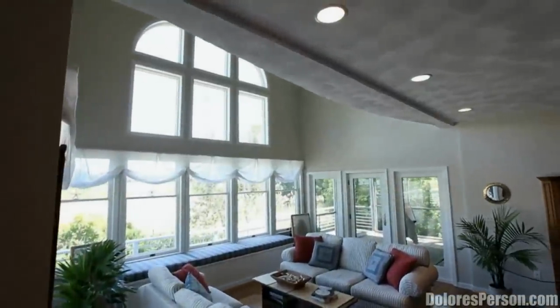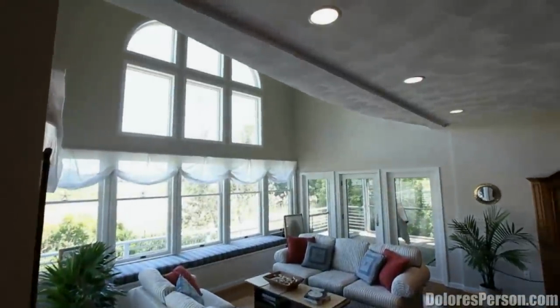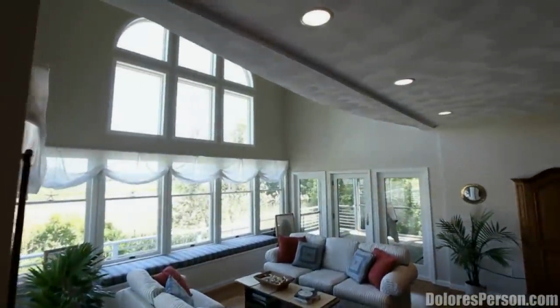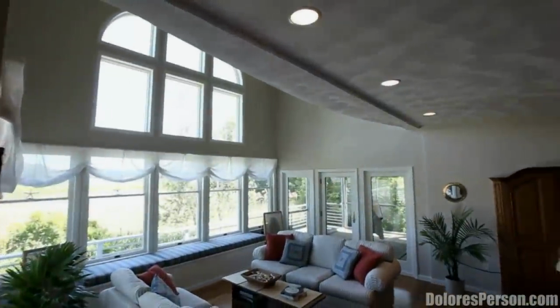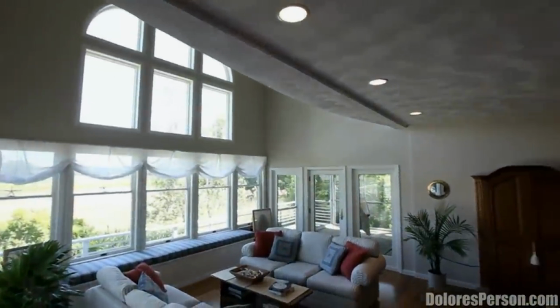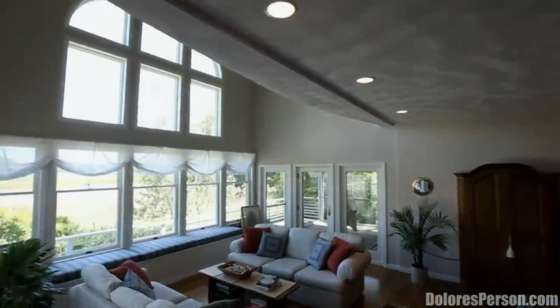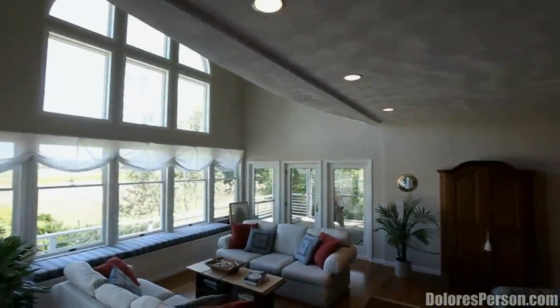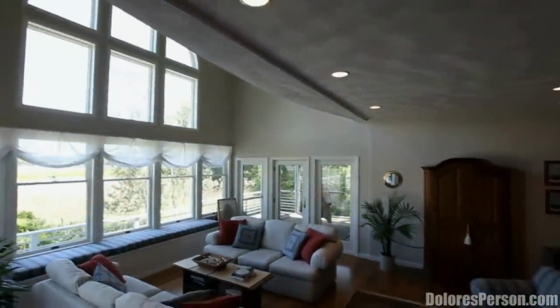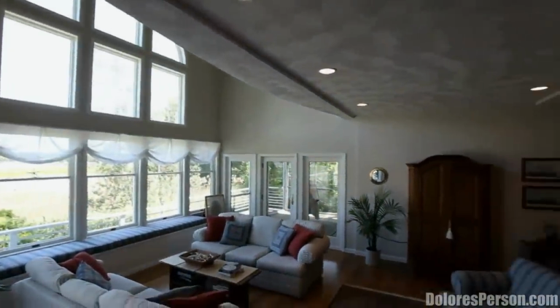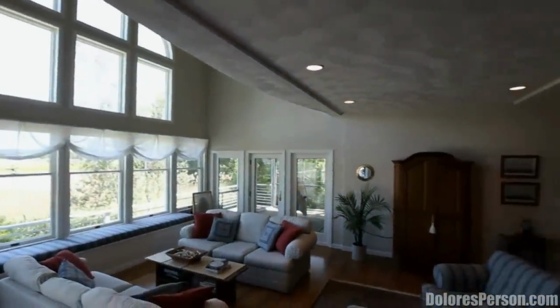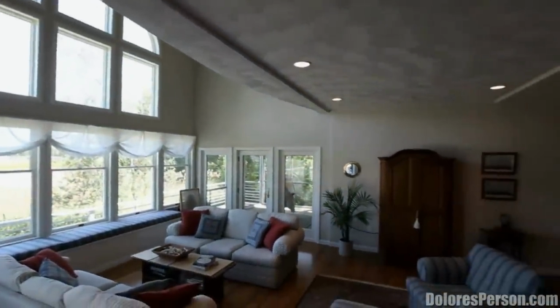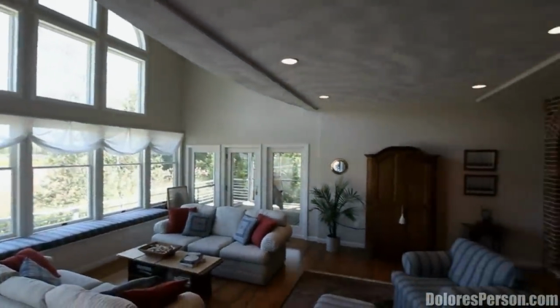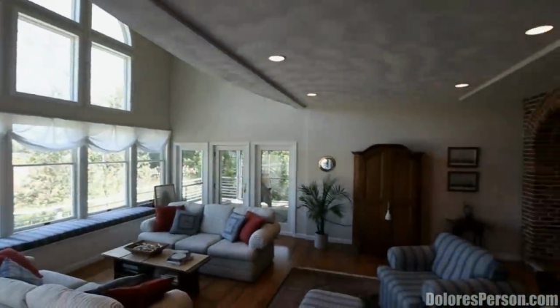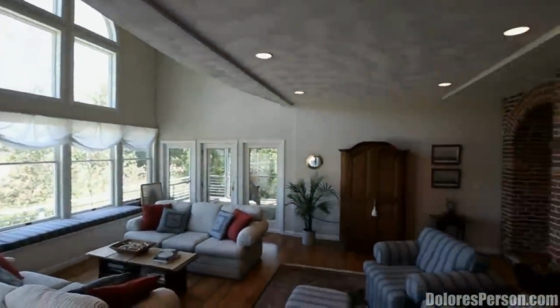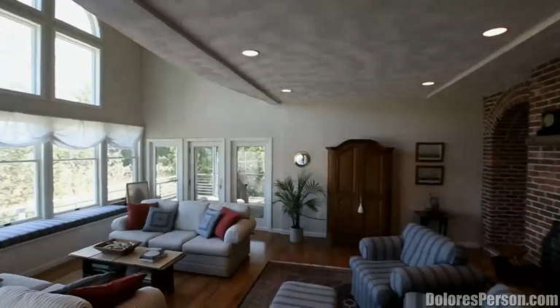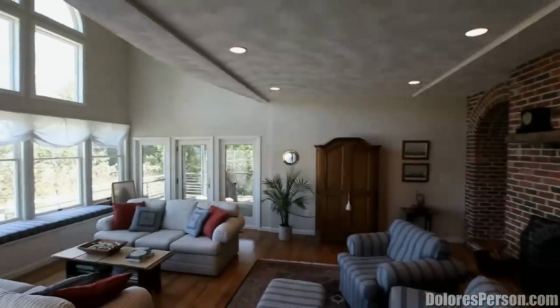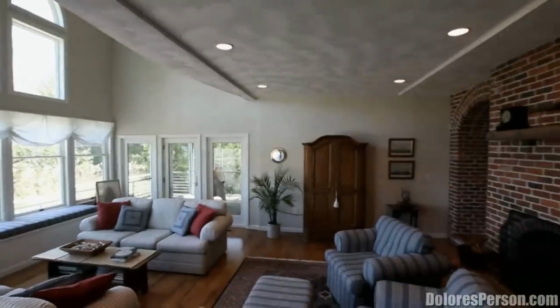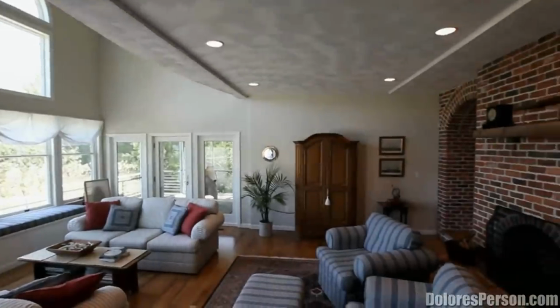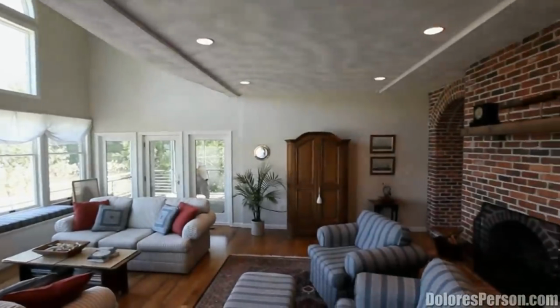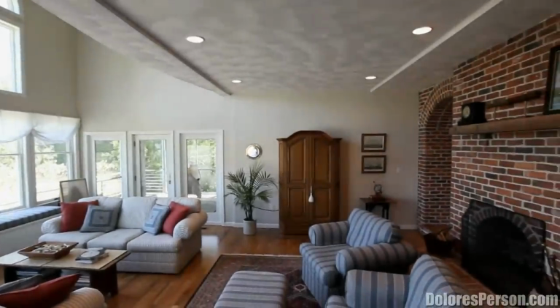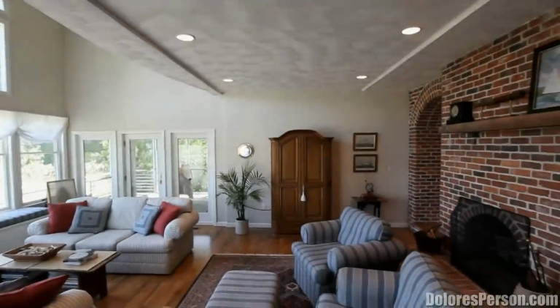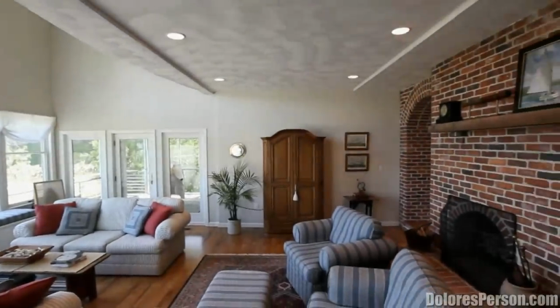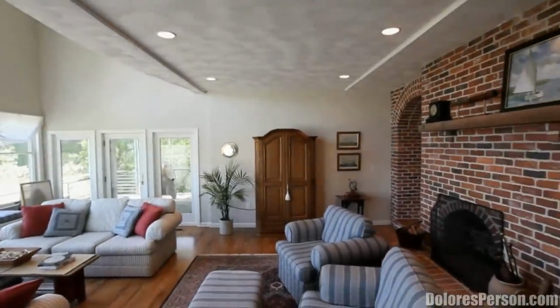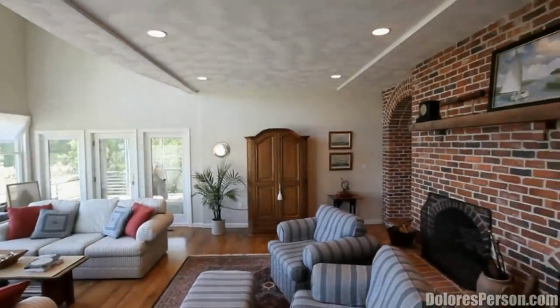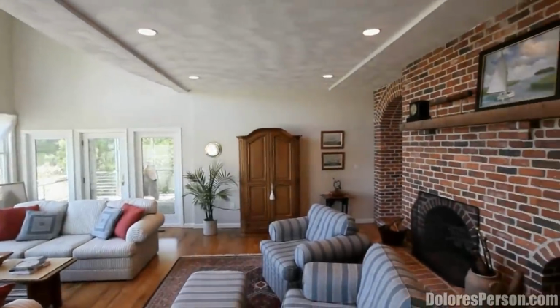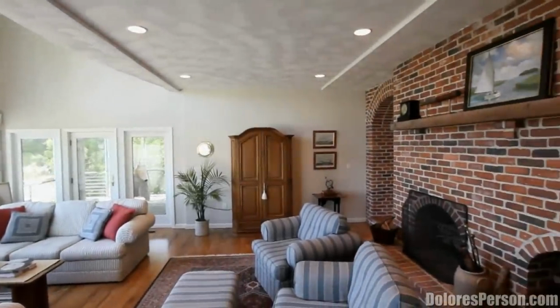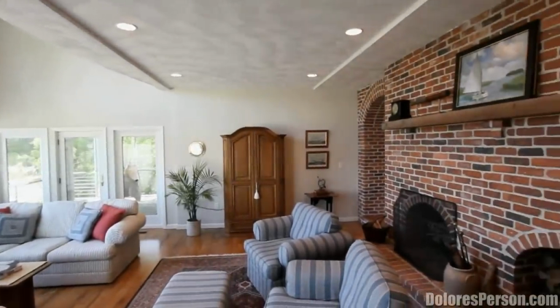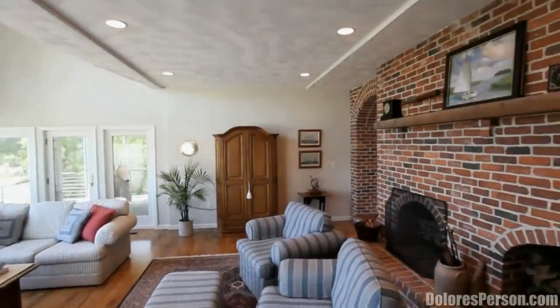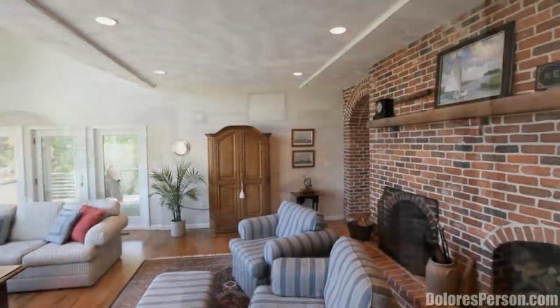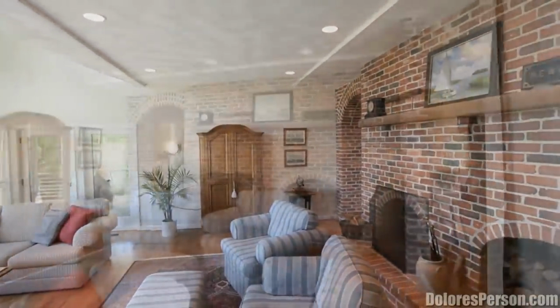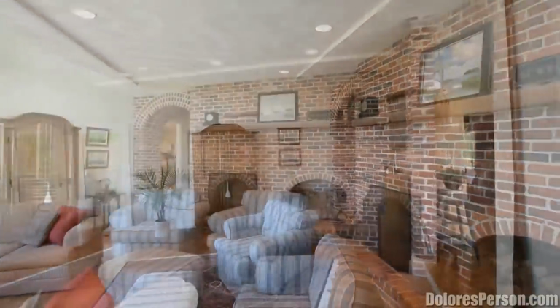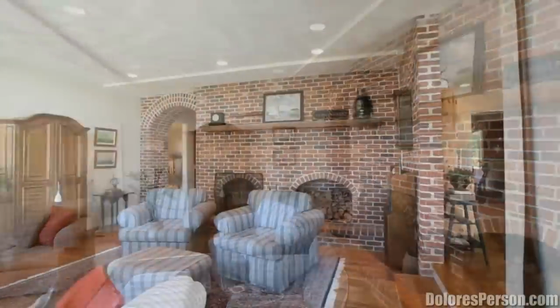The great room features a two-story wall of Anderson windows overlooking the water.